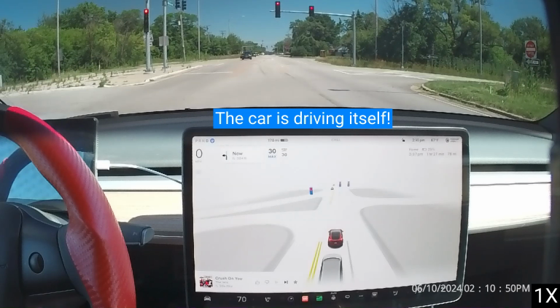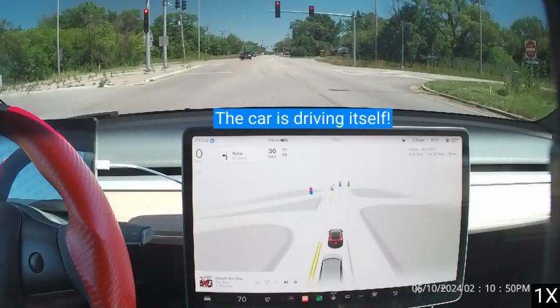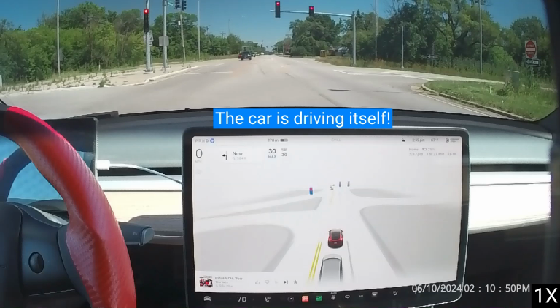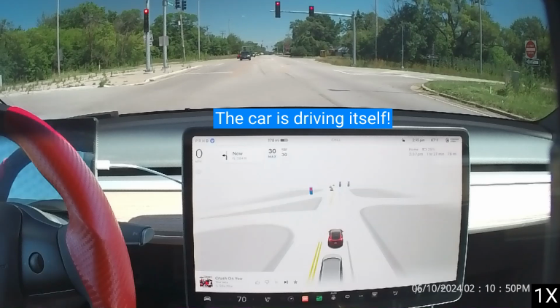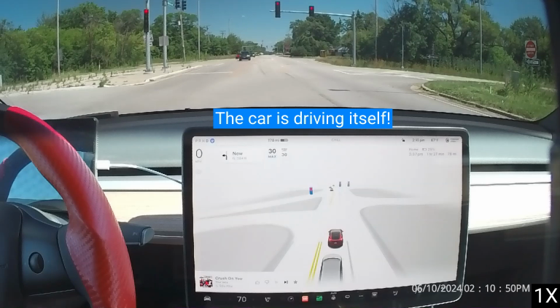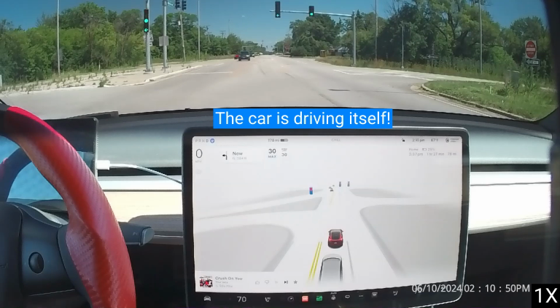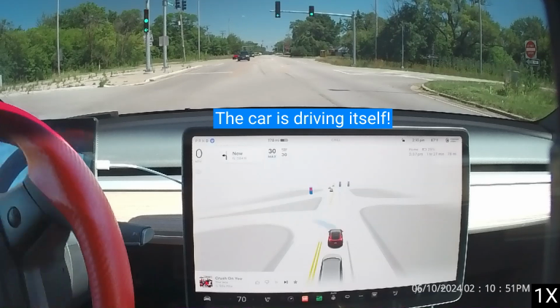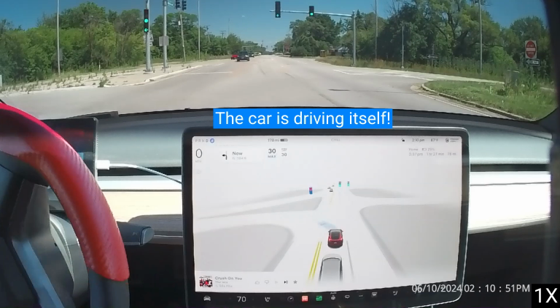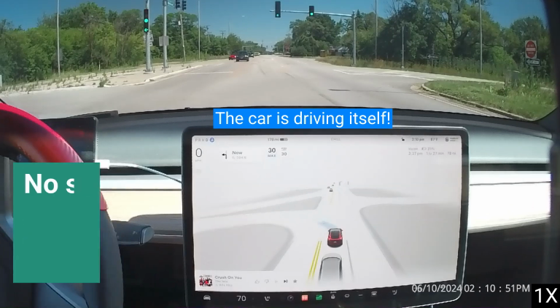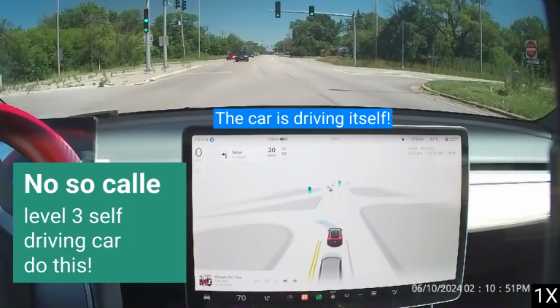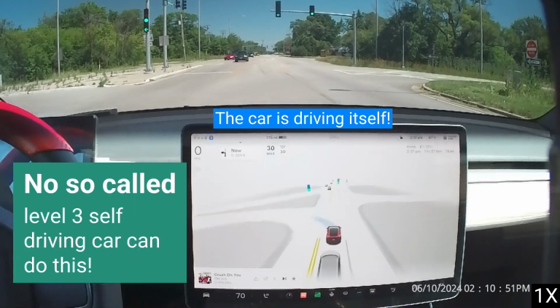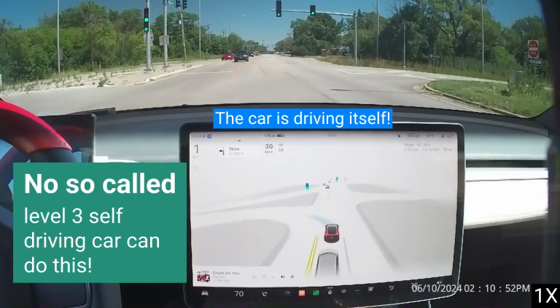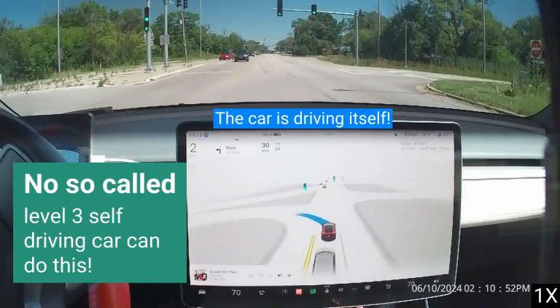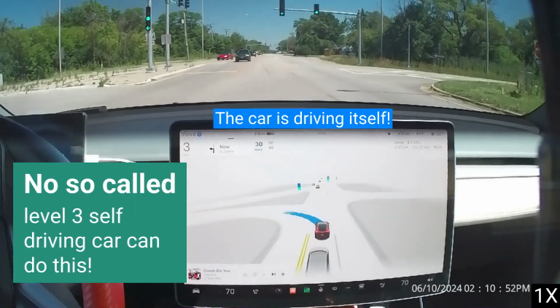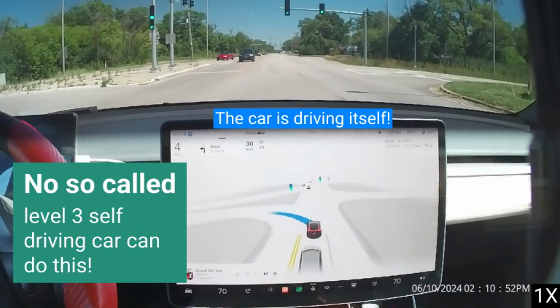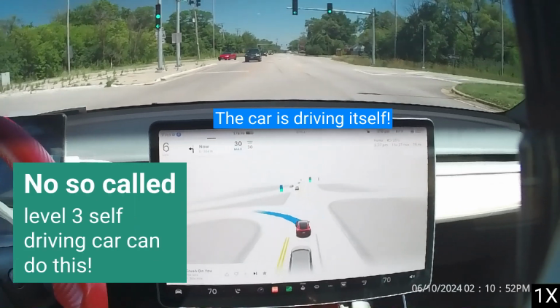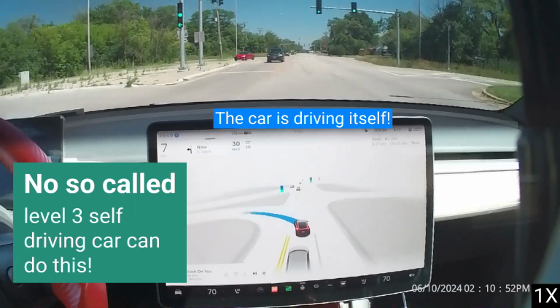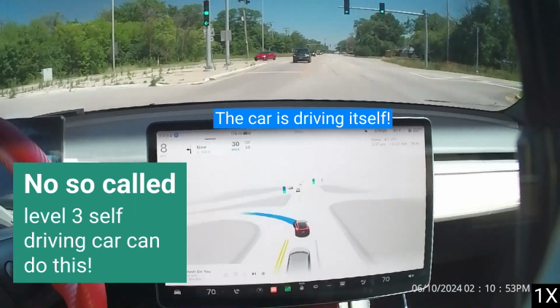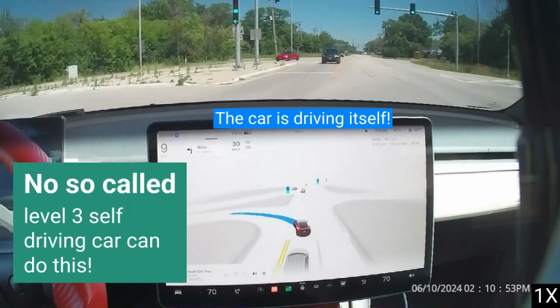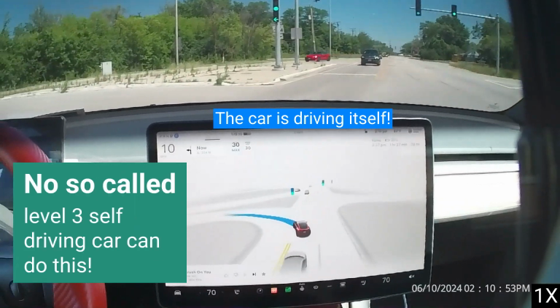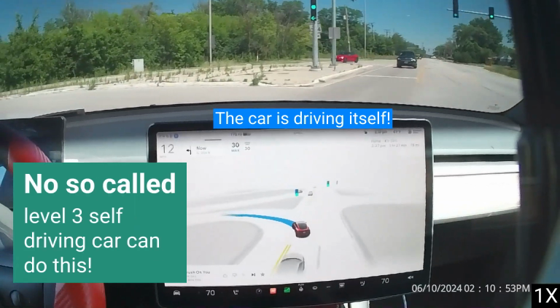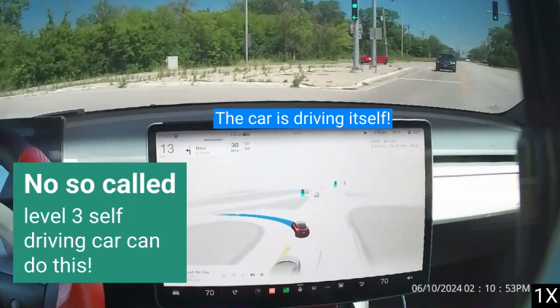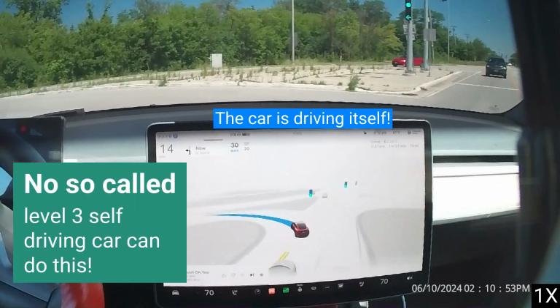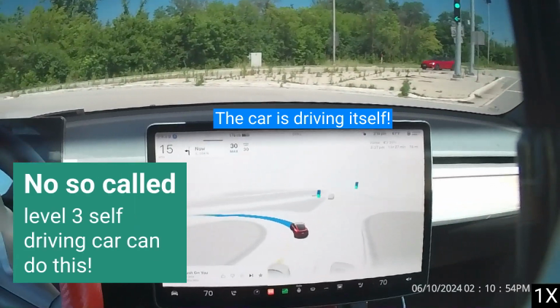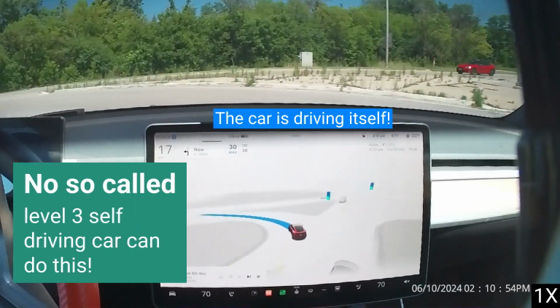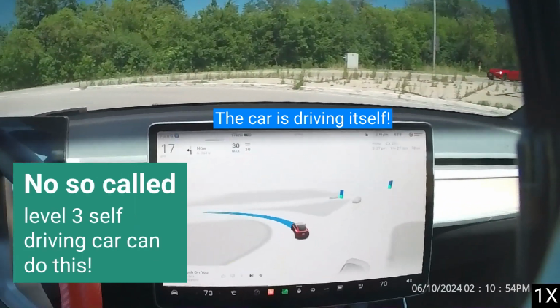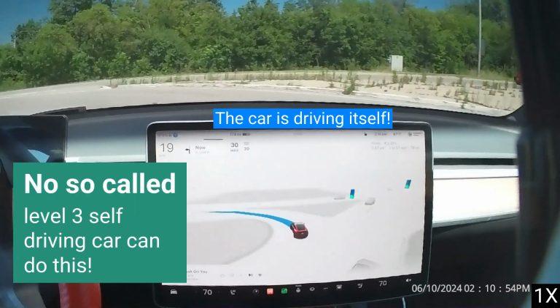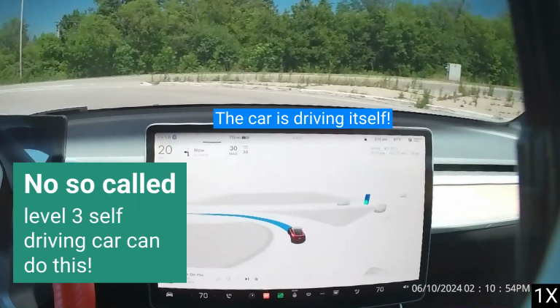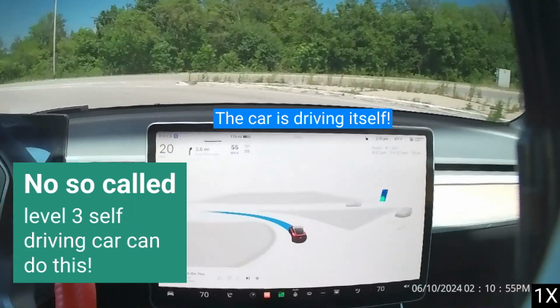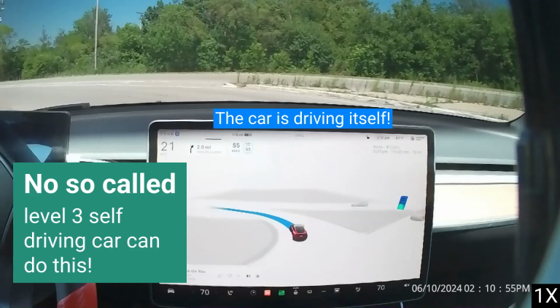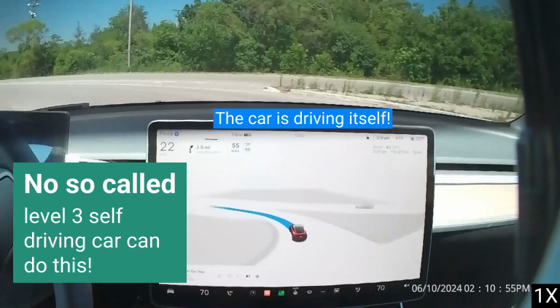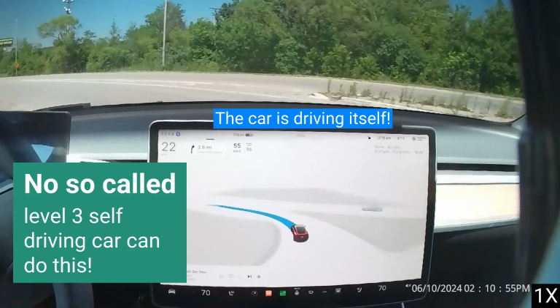No so-called Level 3 self-driving car can do this.